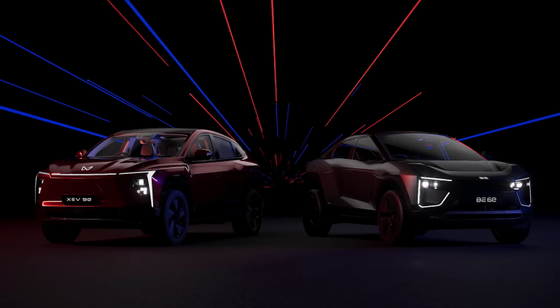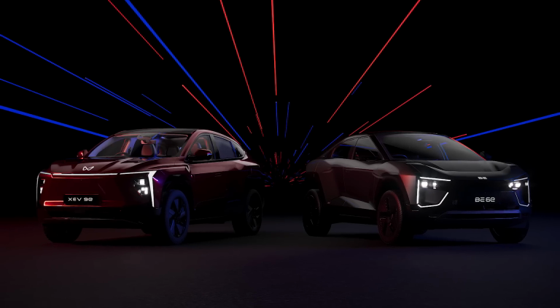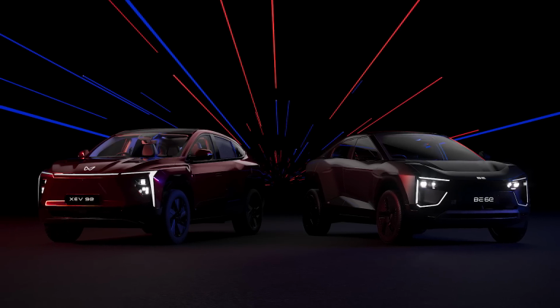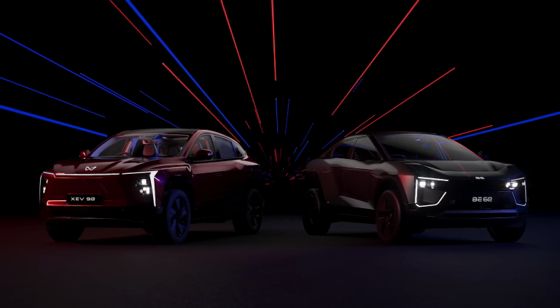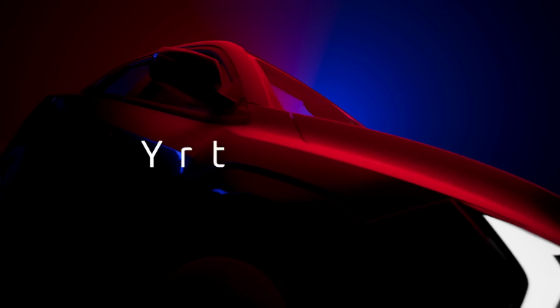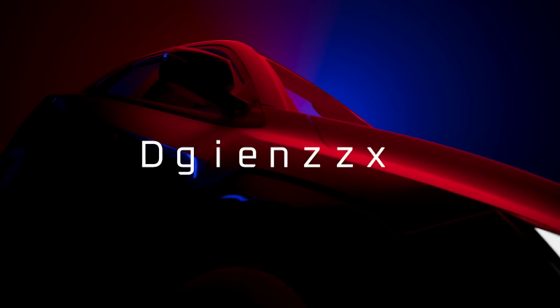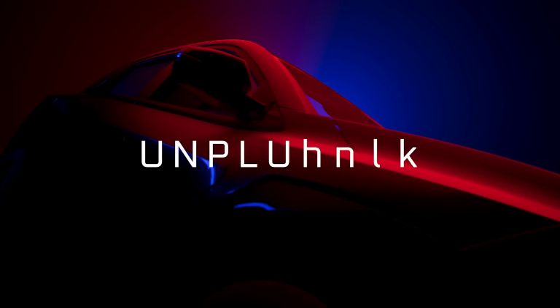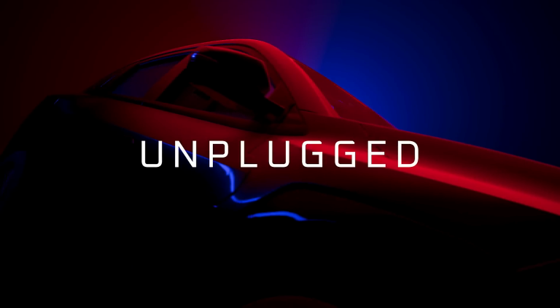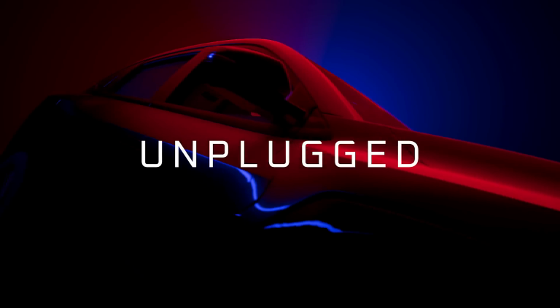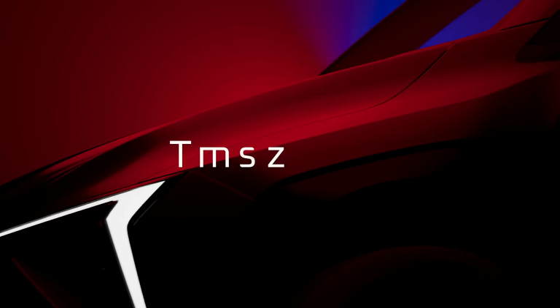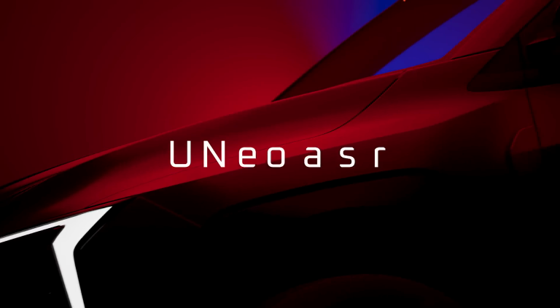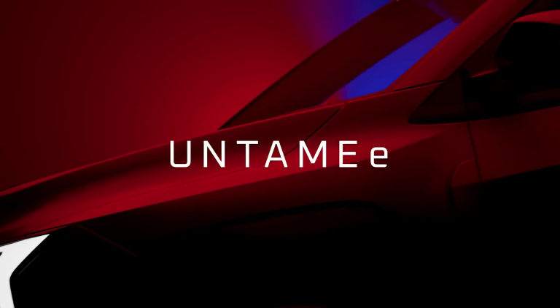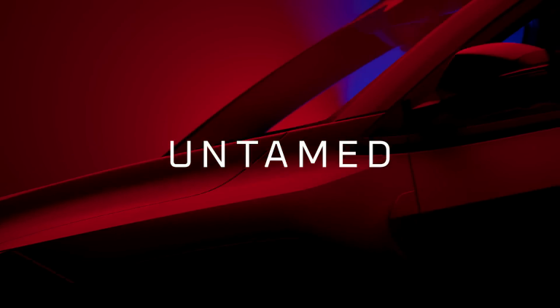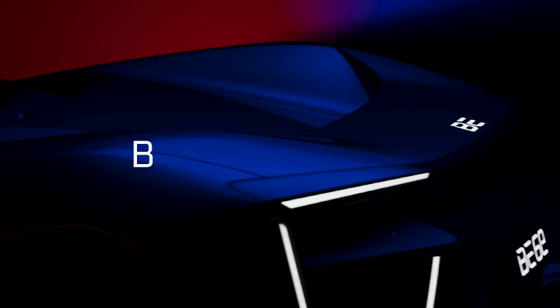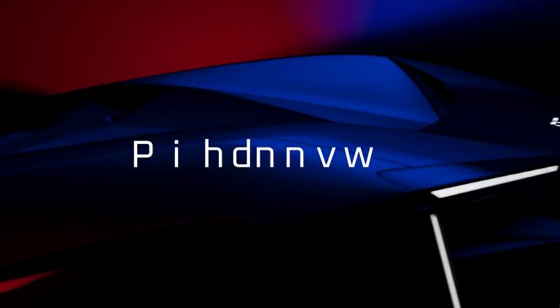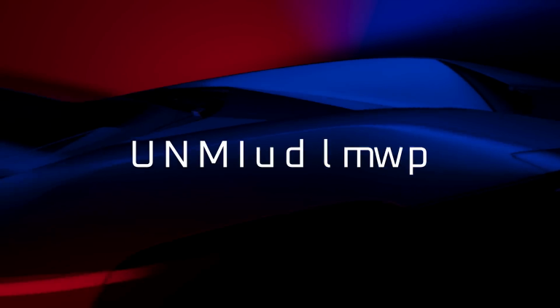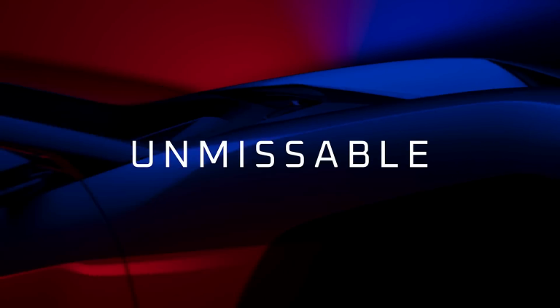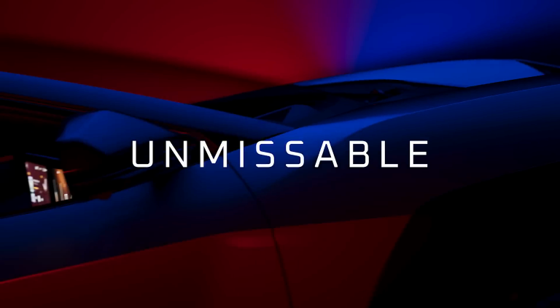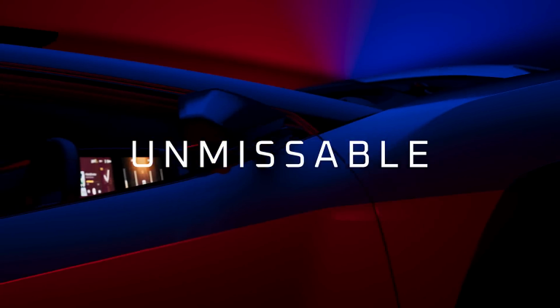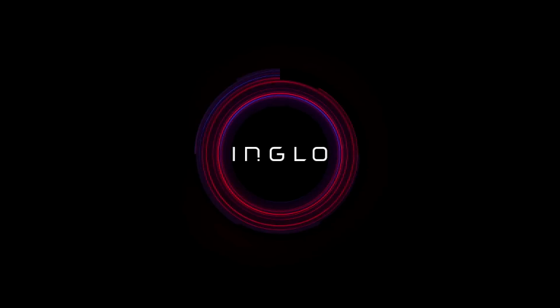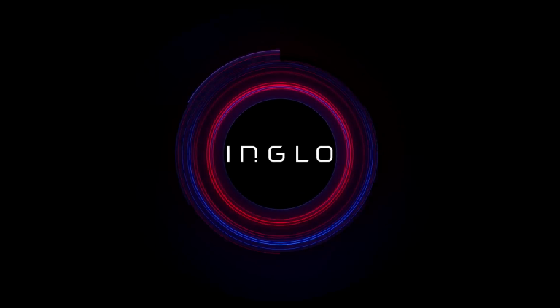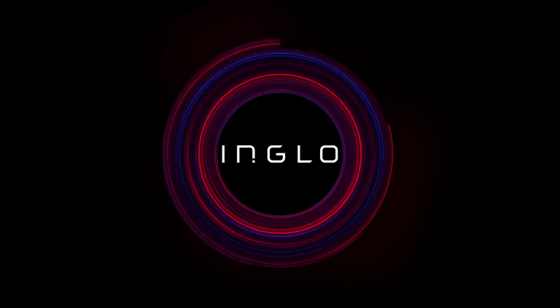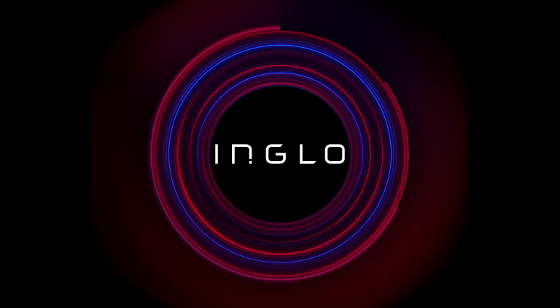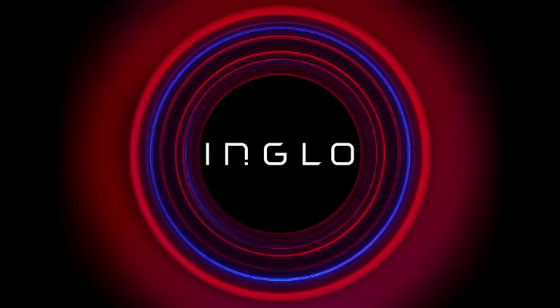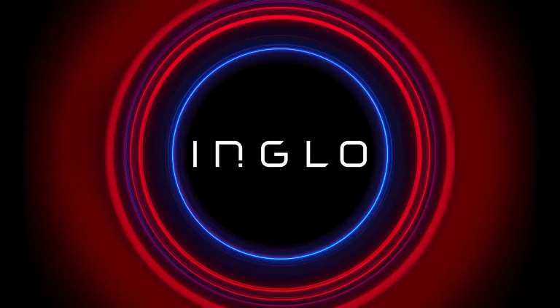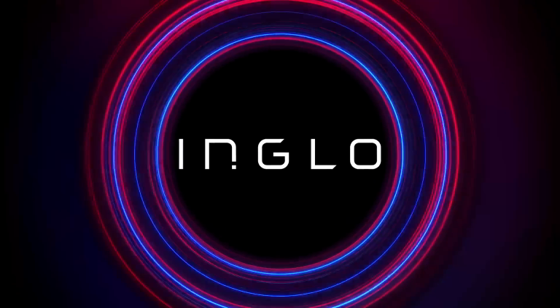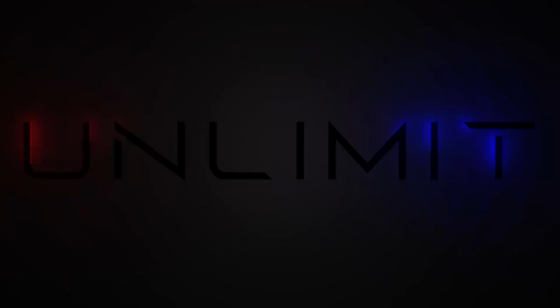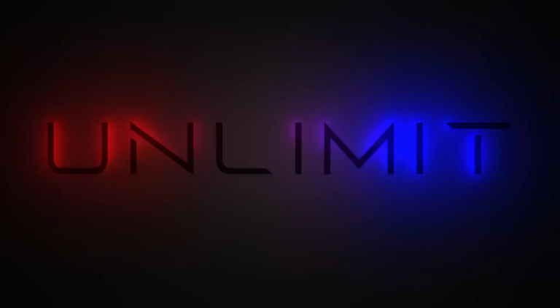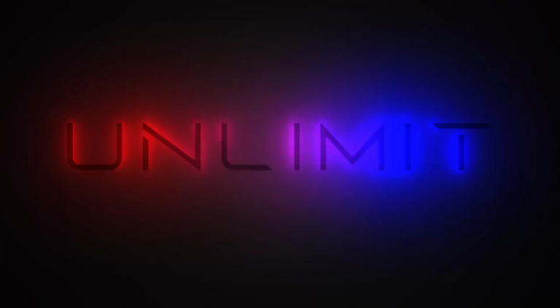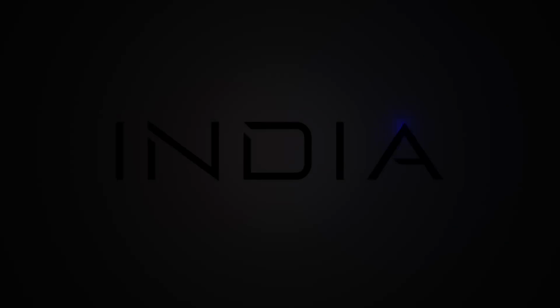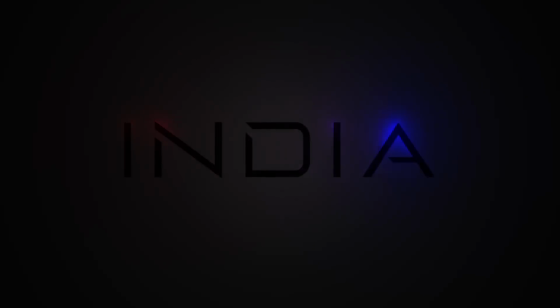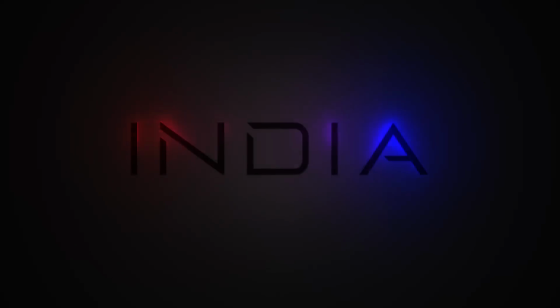INGLOW. Unplugged. Untamed. Unmissable. INGLOW. Unlimited India.